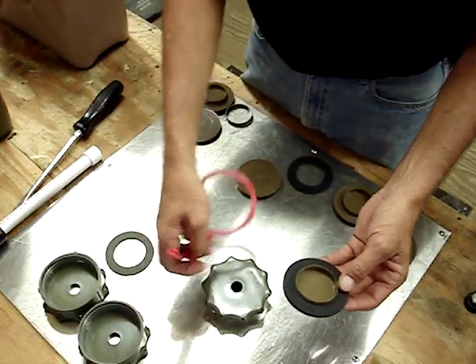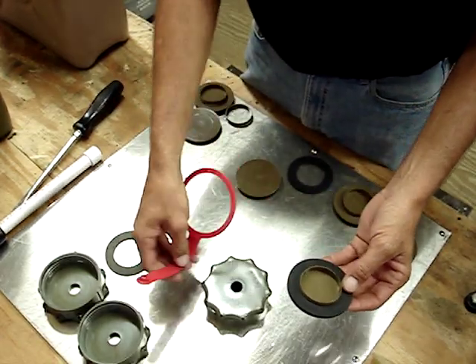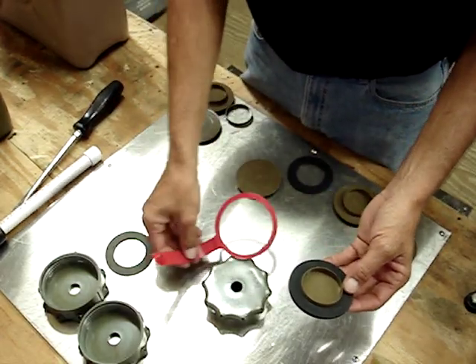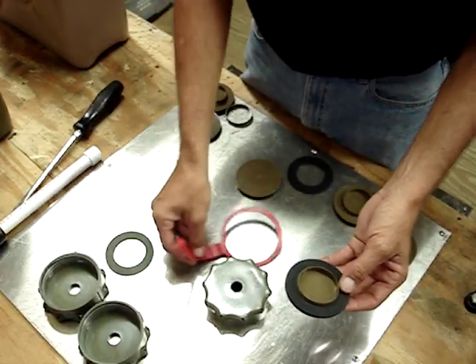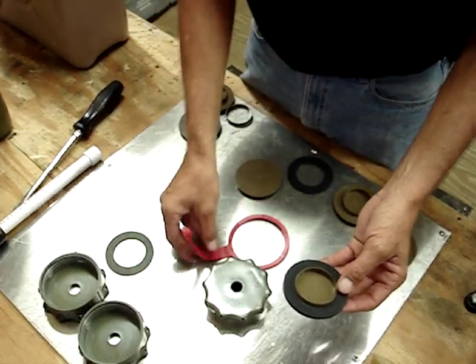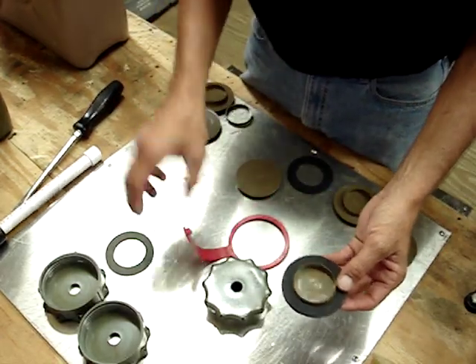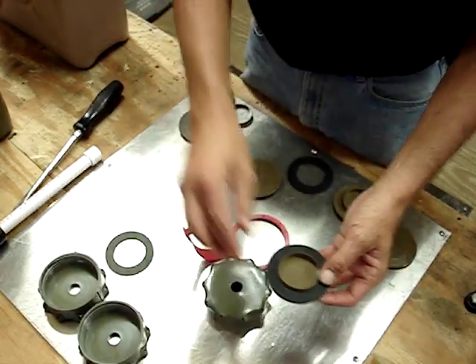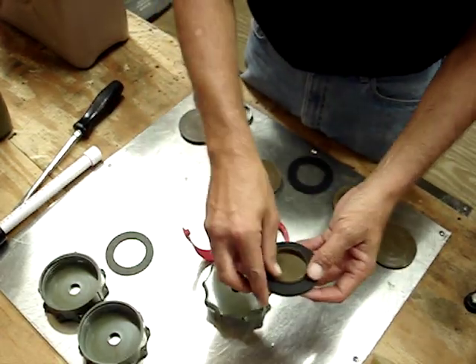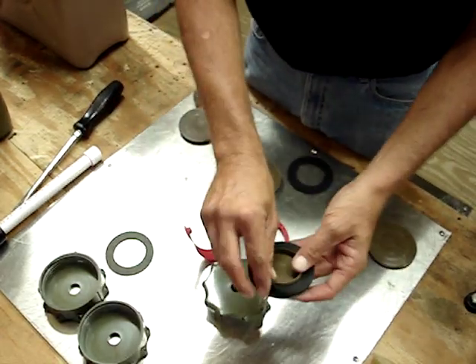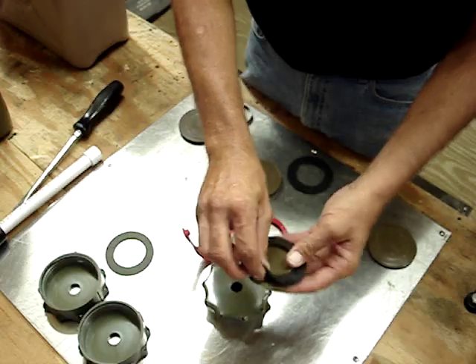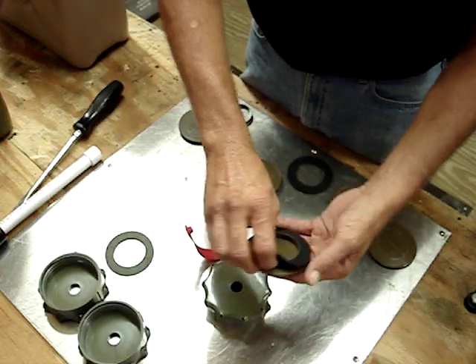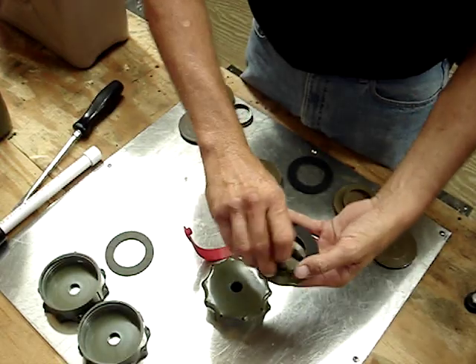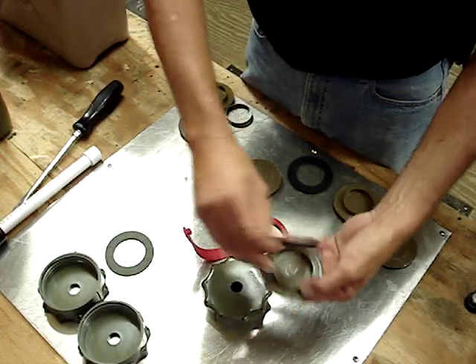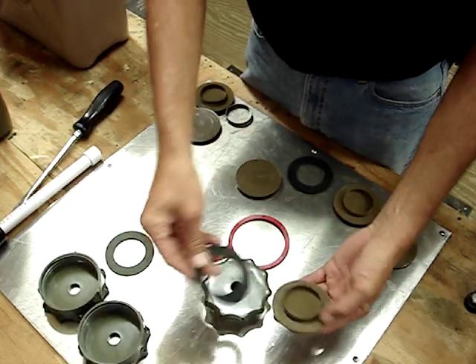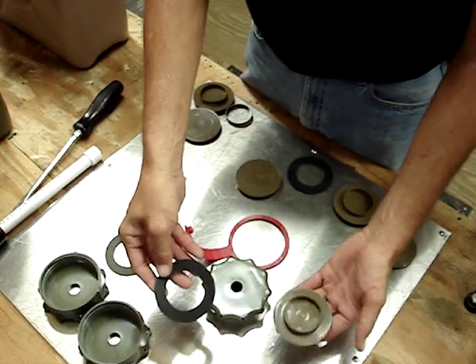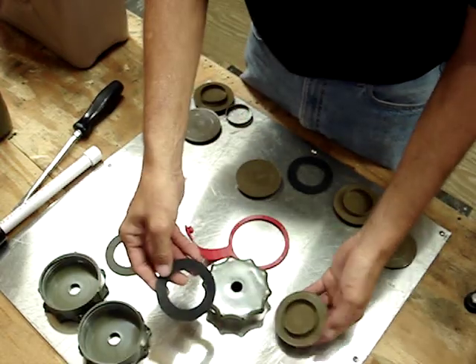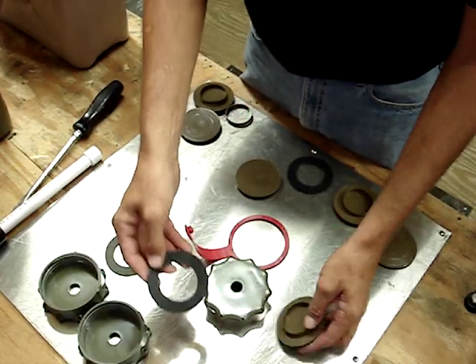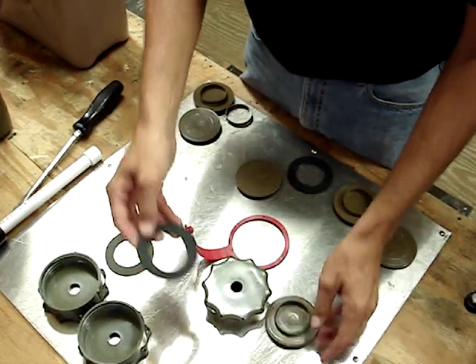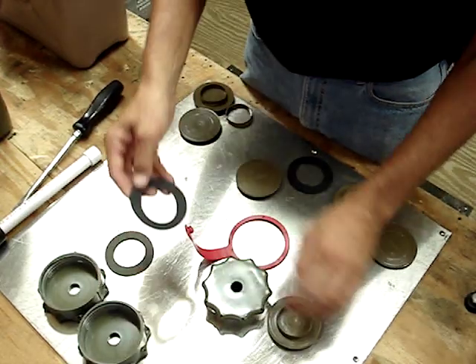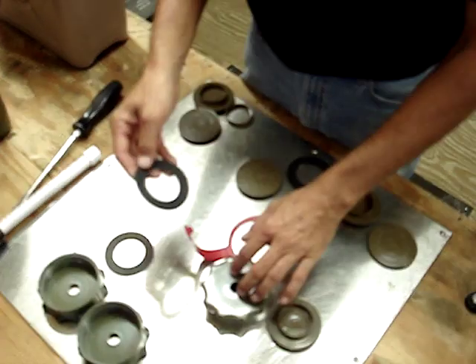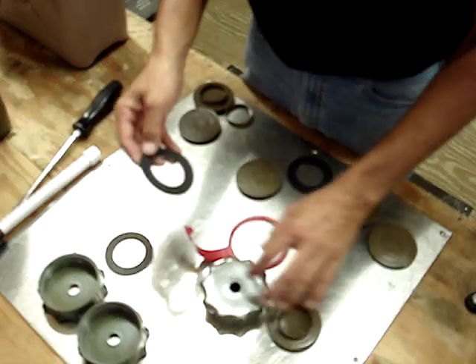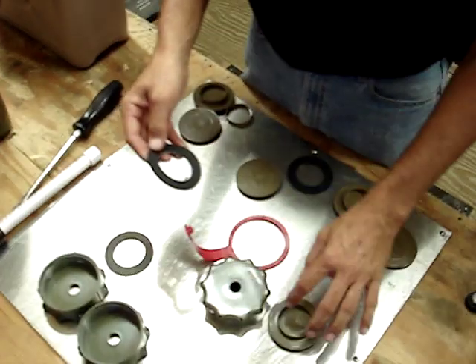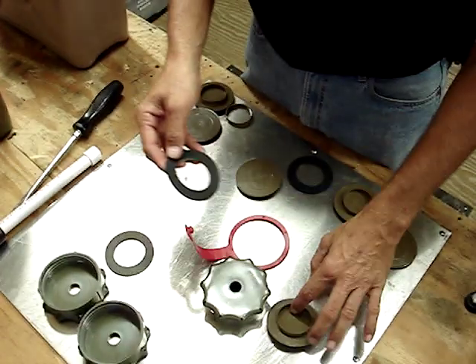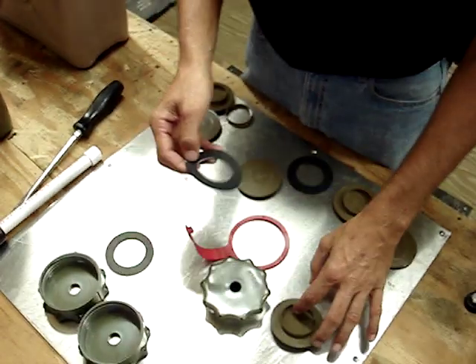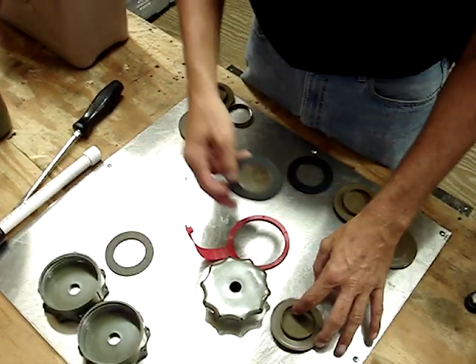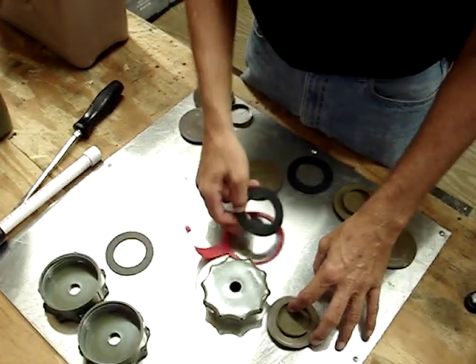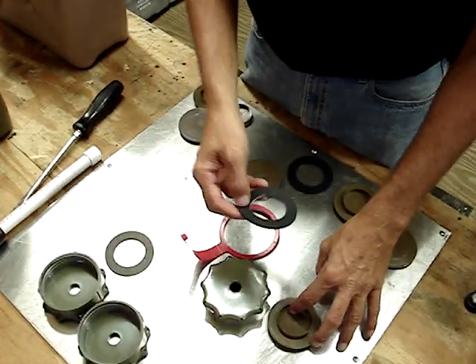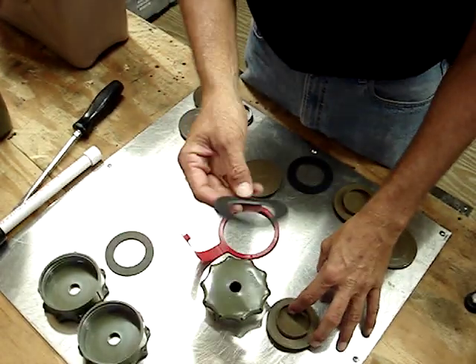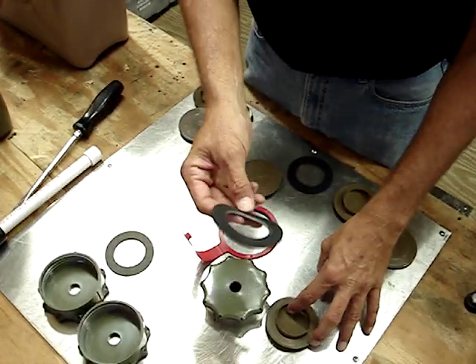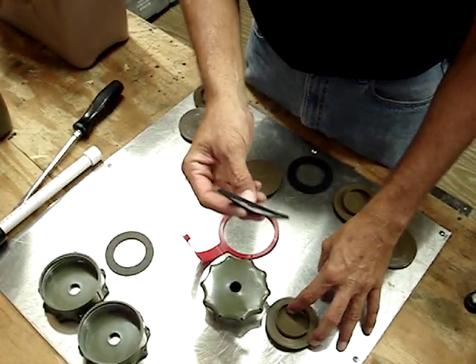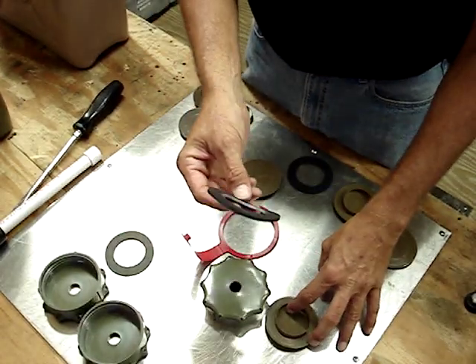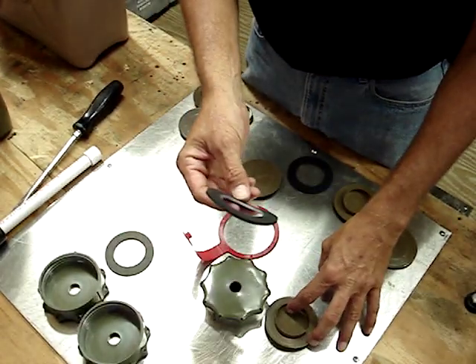So these are your four components of your cap assembly: your cap, your flange, your strap, and your gasket.